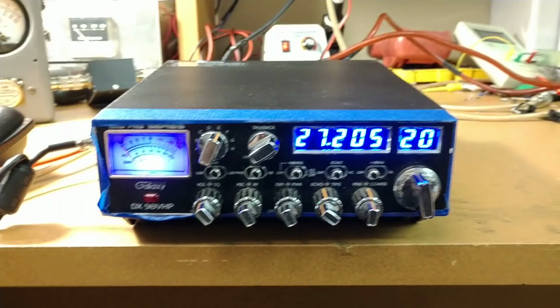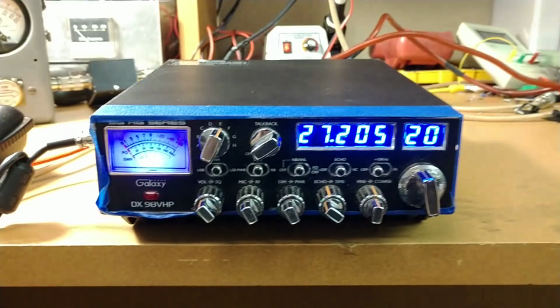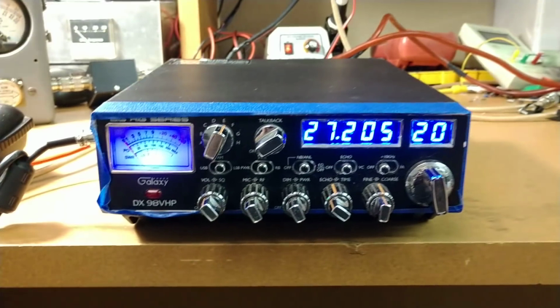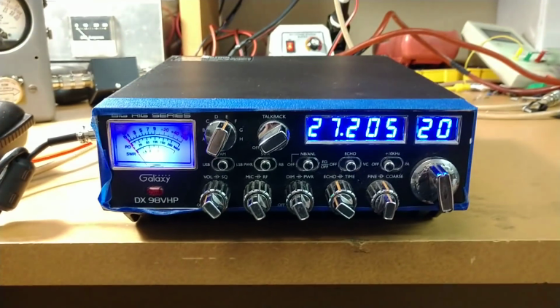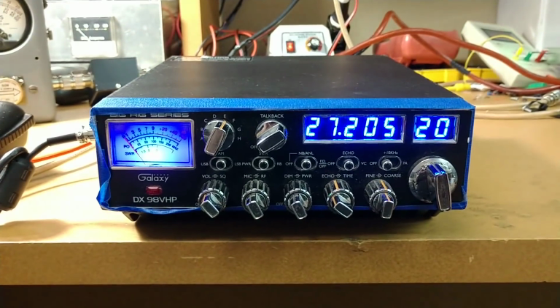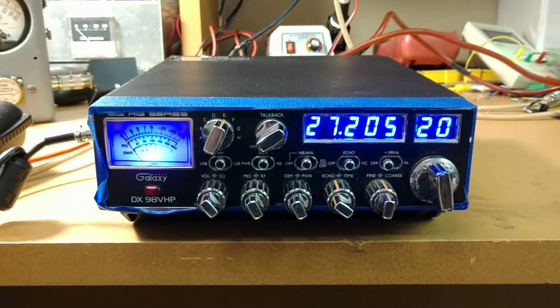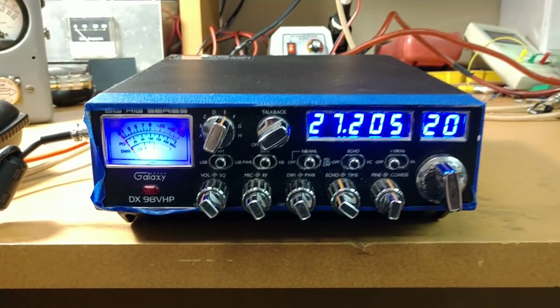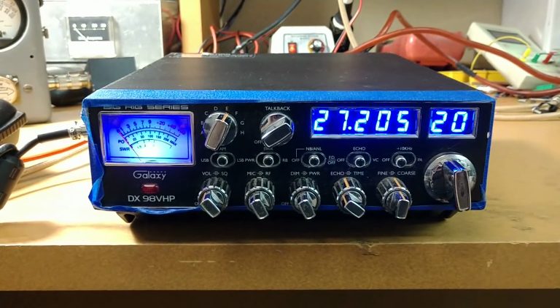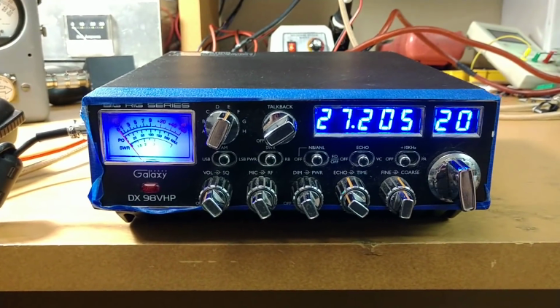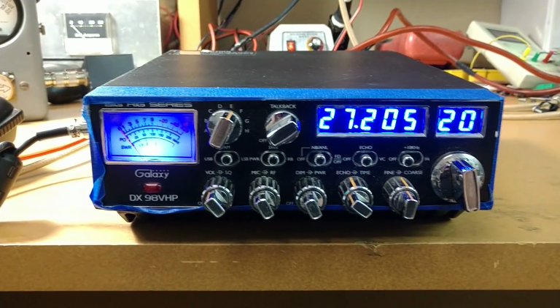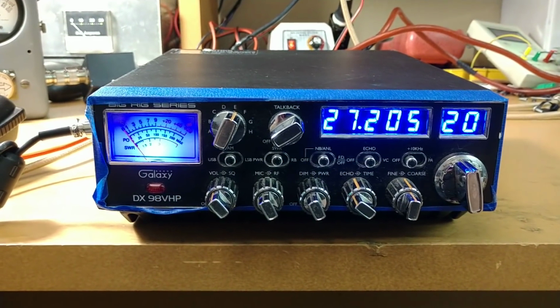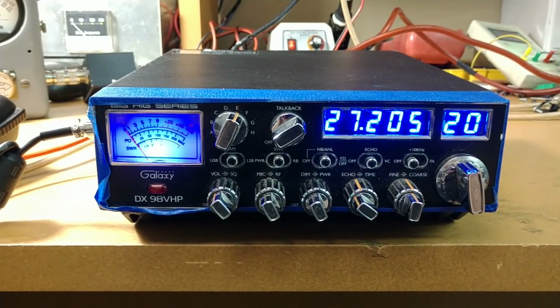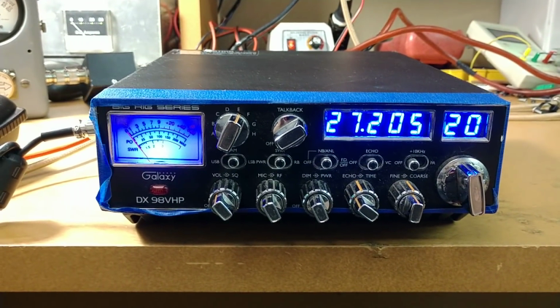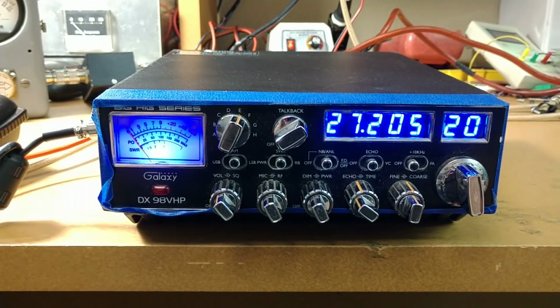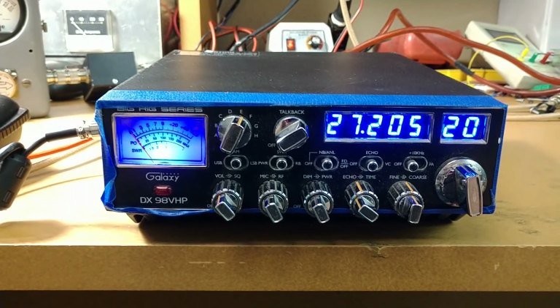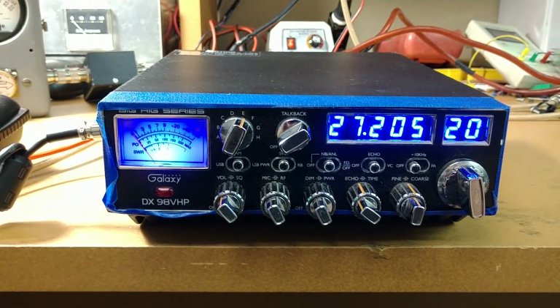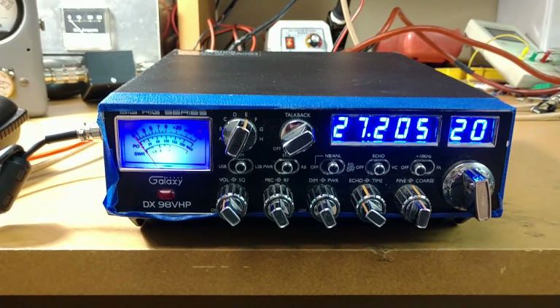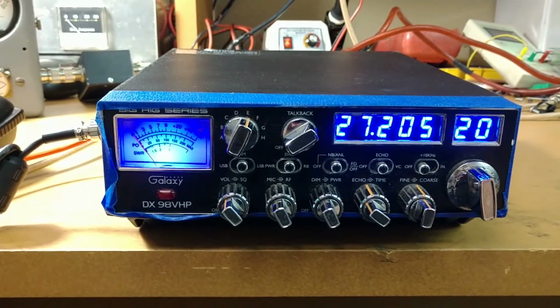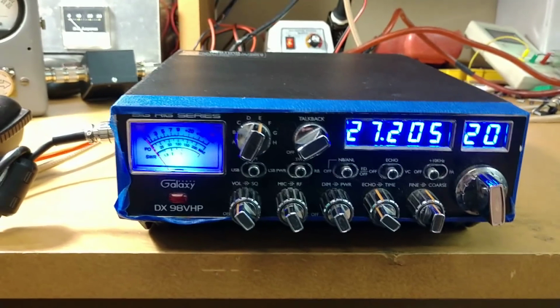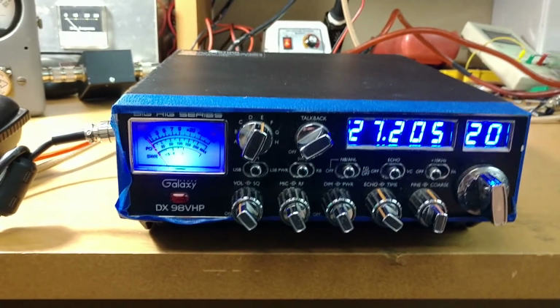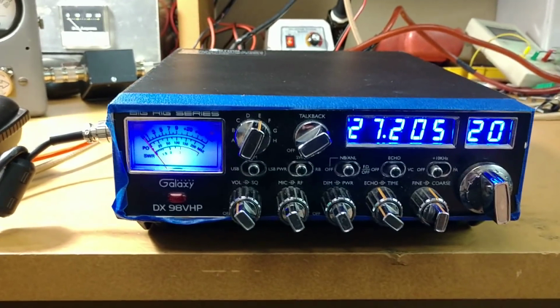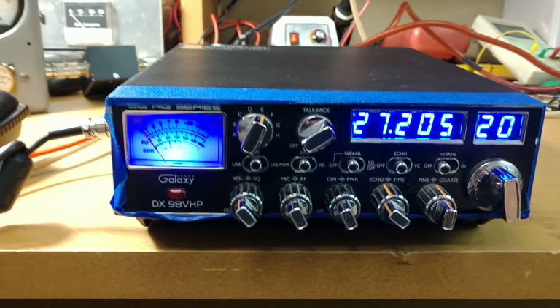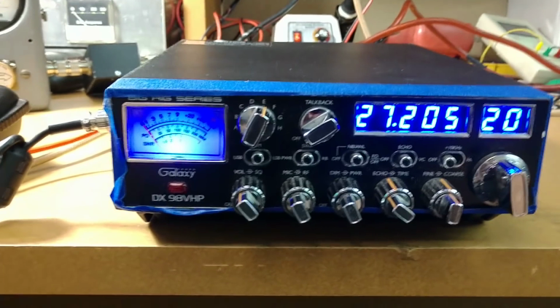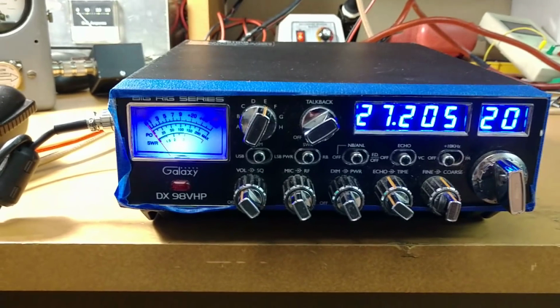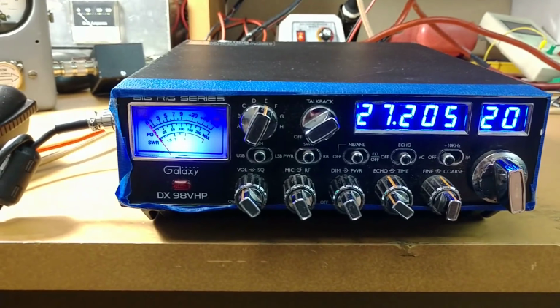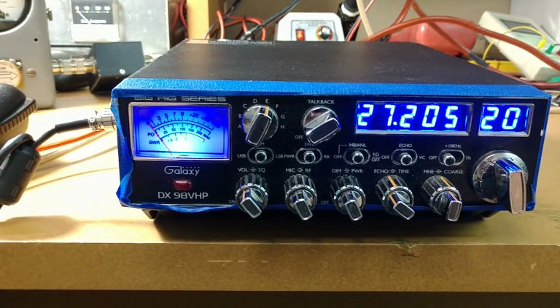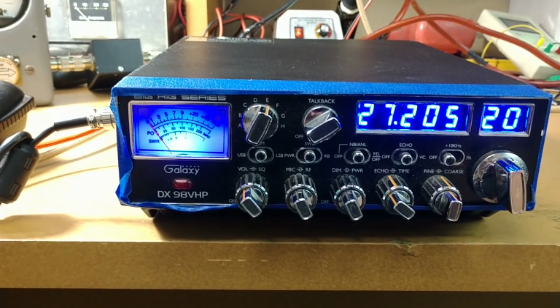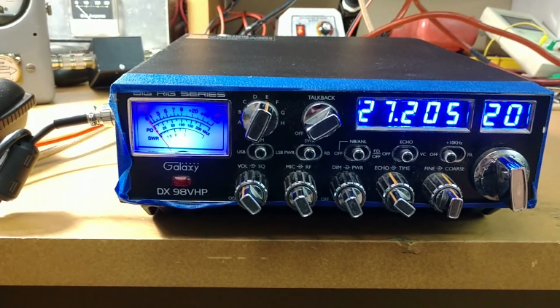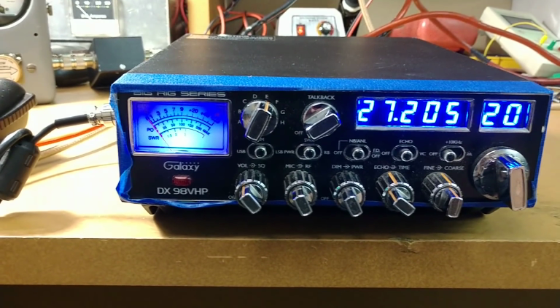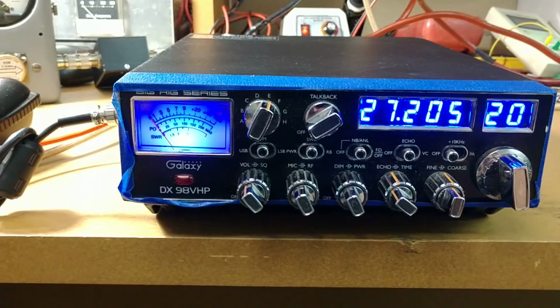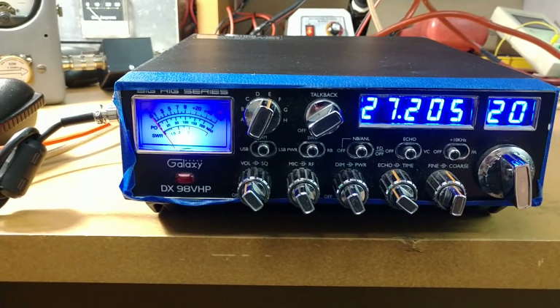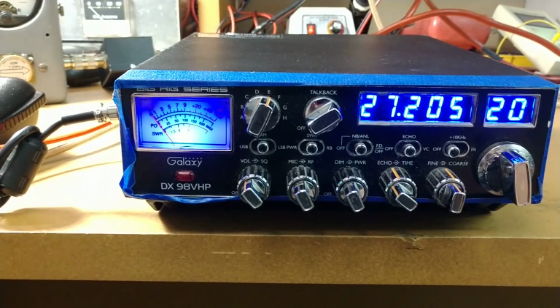All right, YouTube Land, we're back with another video. Today we've got a custom DX98VHP.